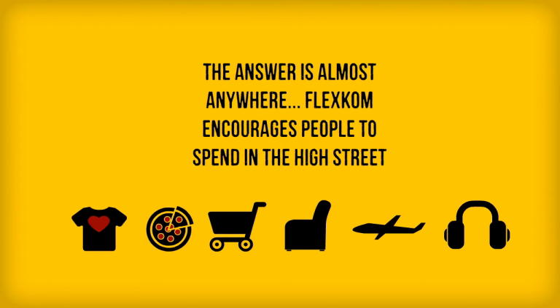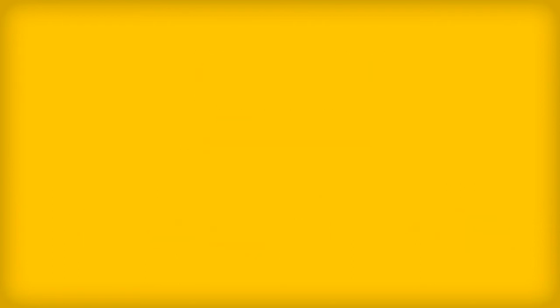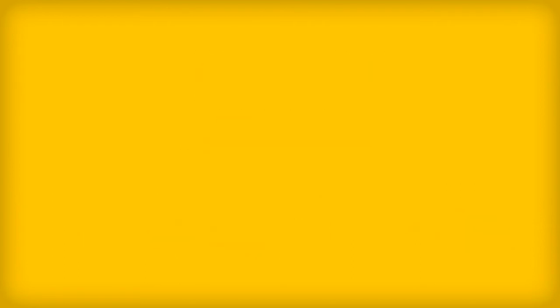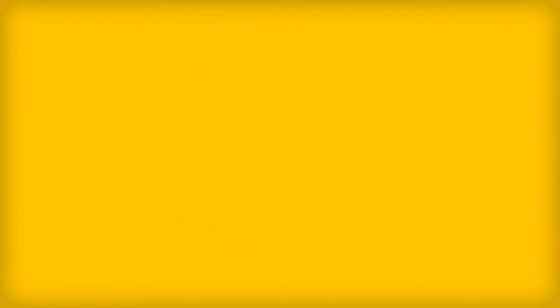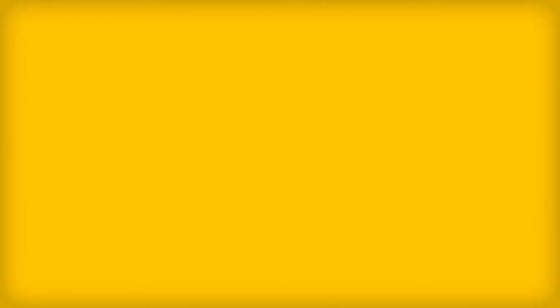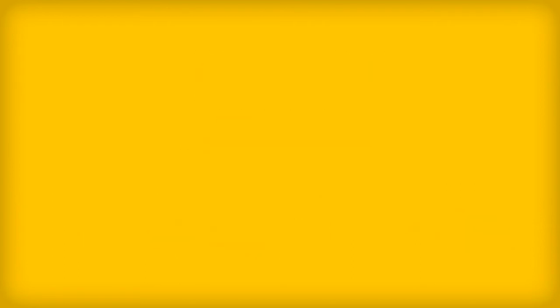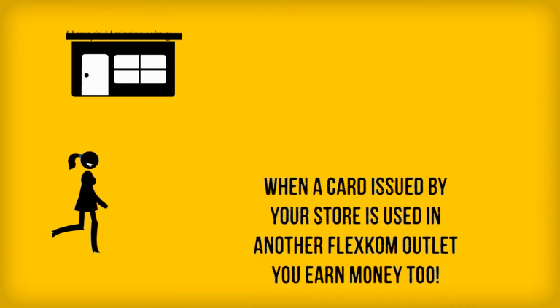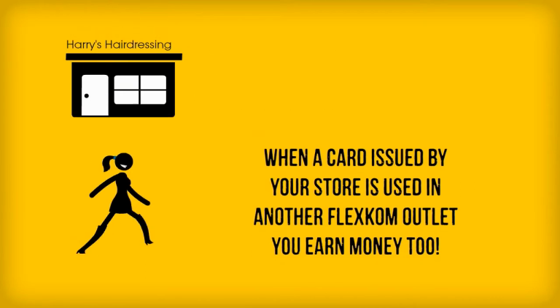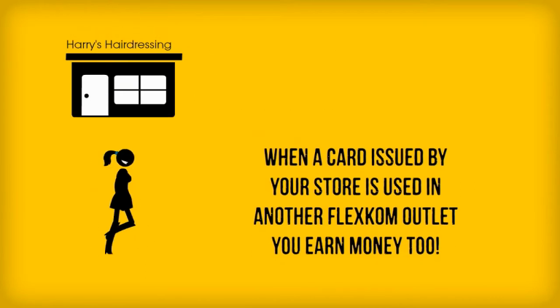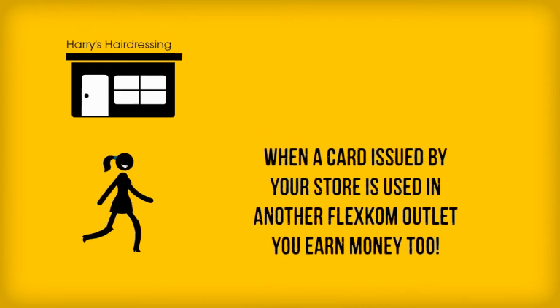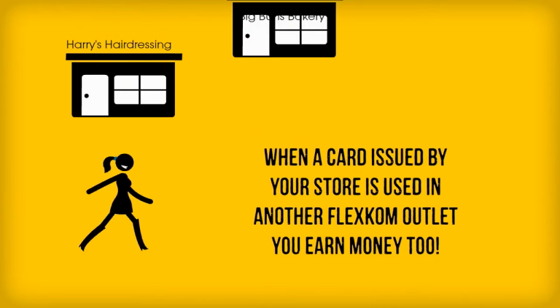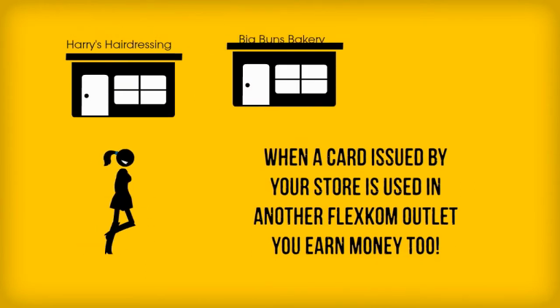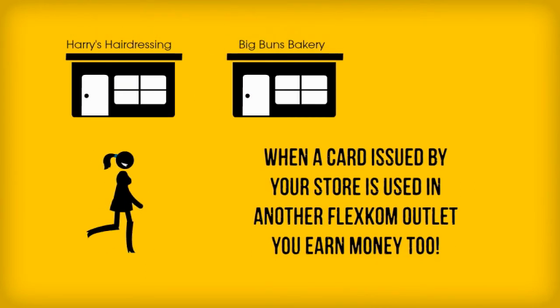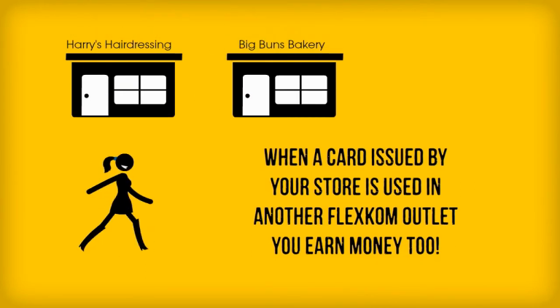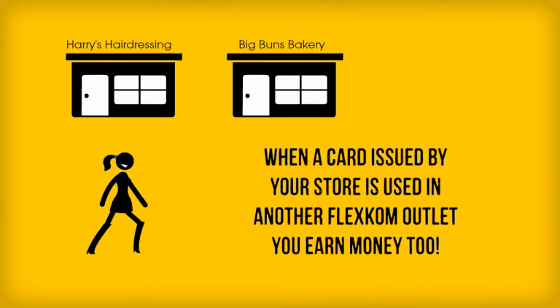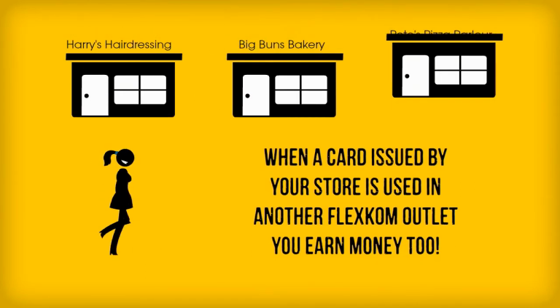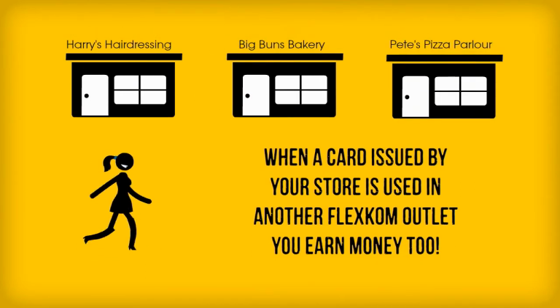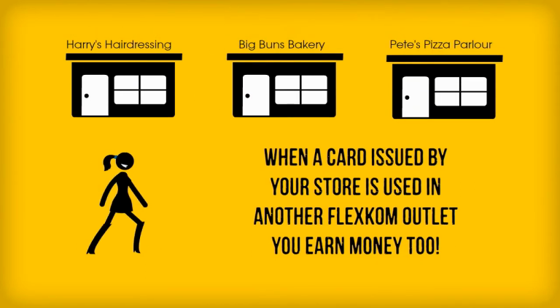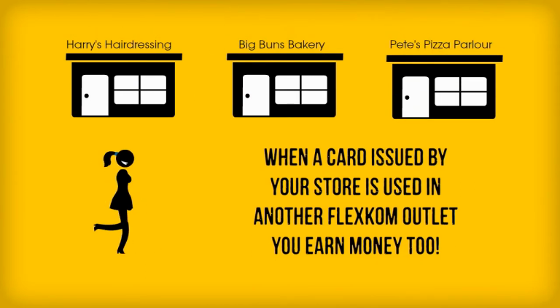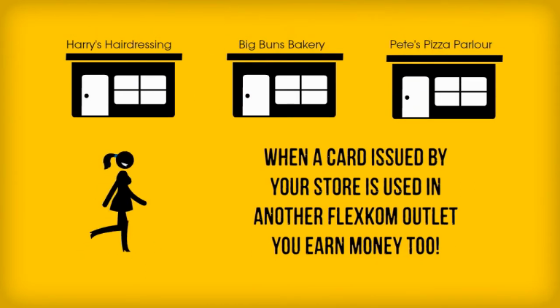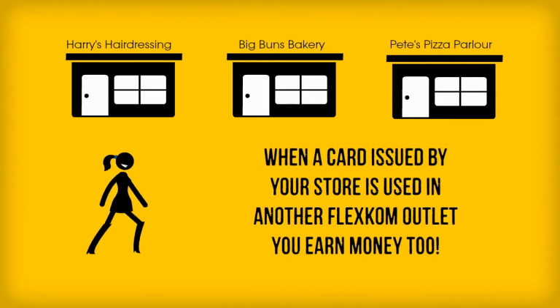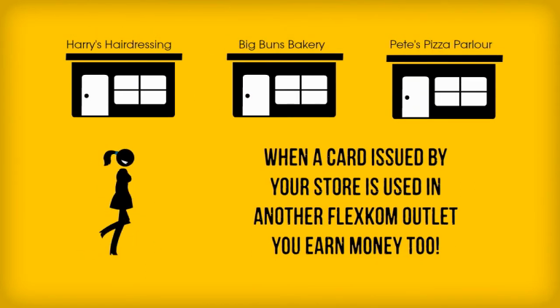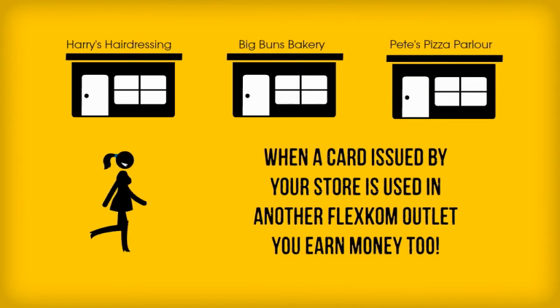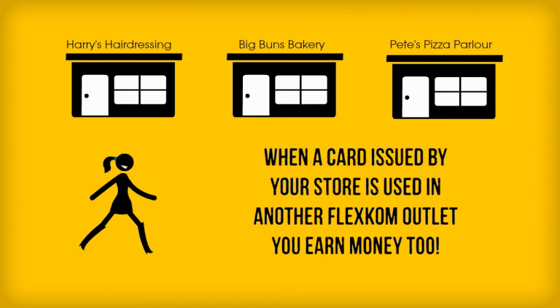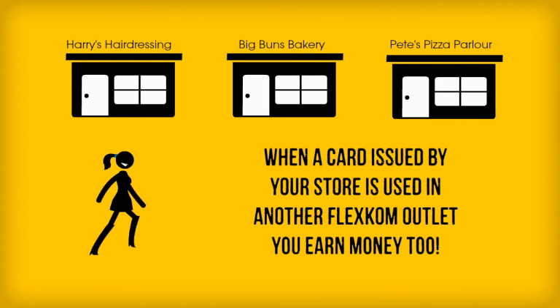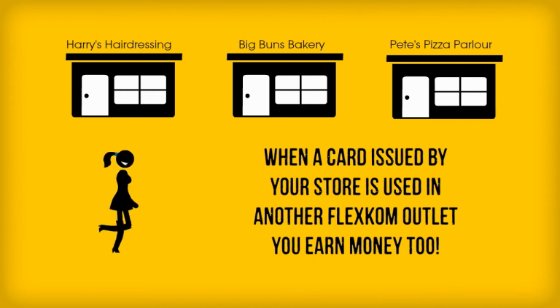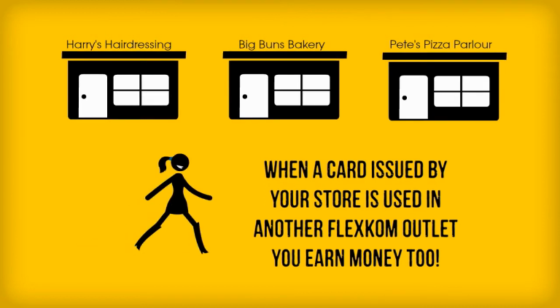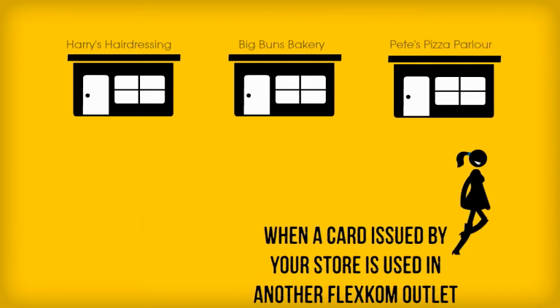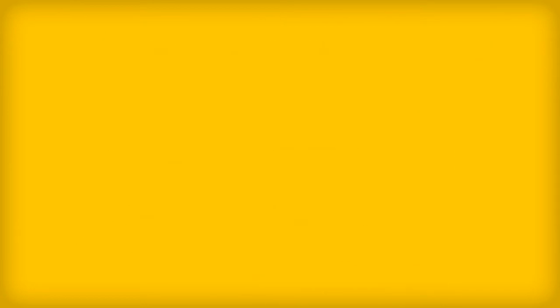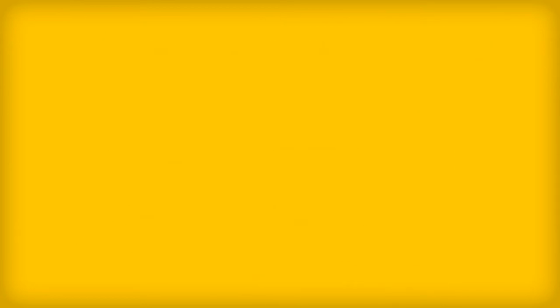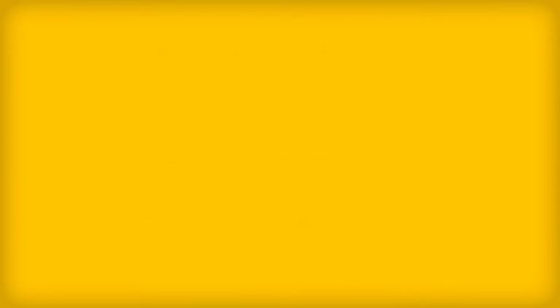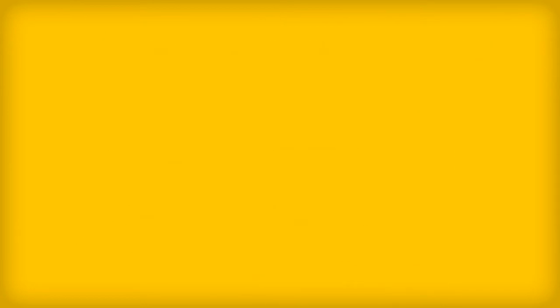There's even more good news. When a card issued by you is used in another FlexCom store, you earn even more cash back.